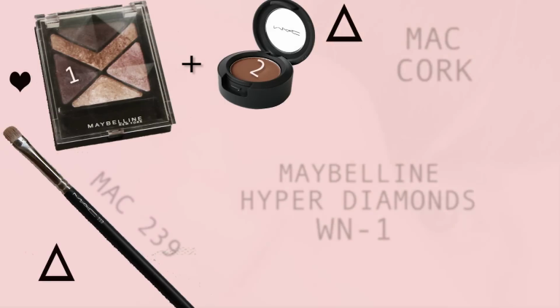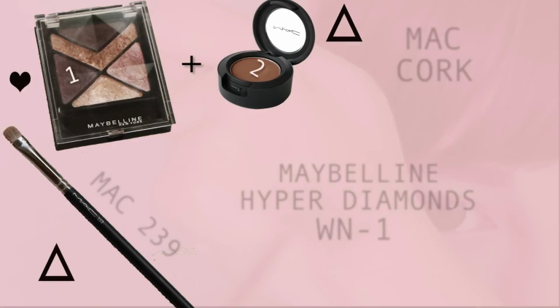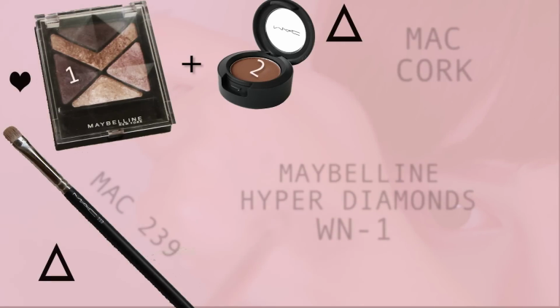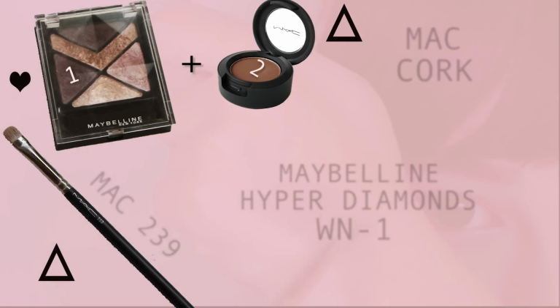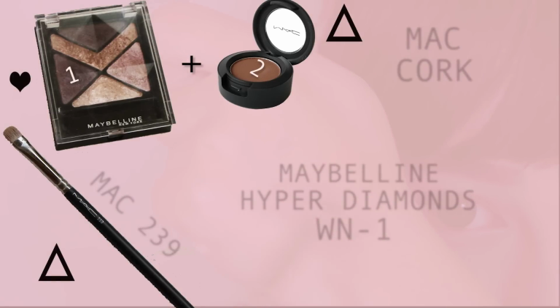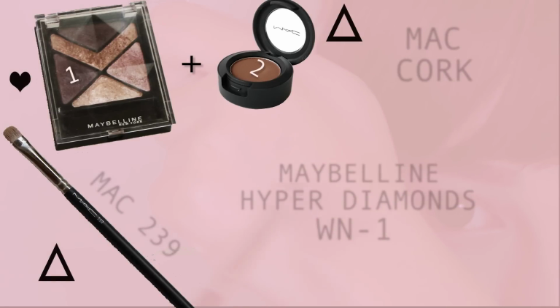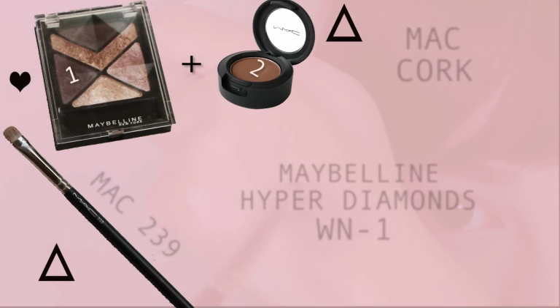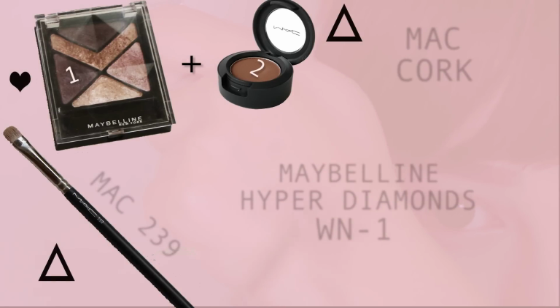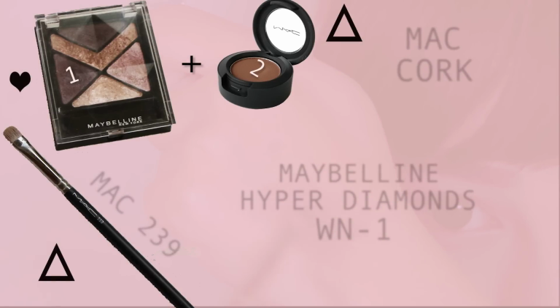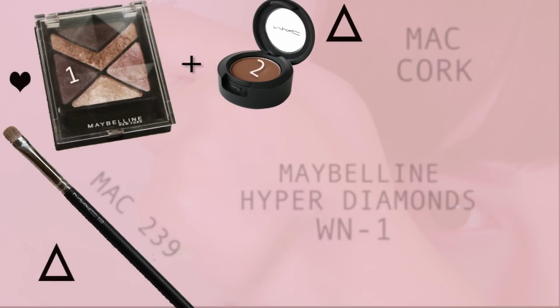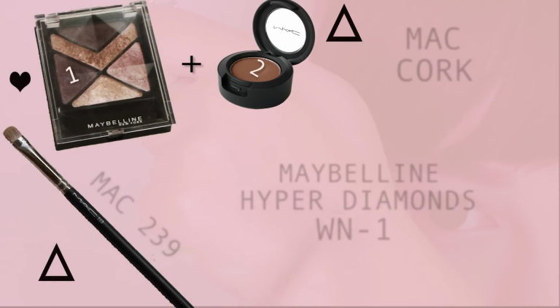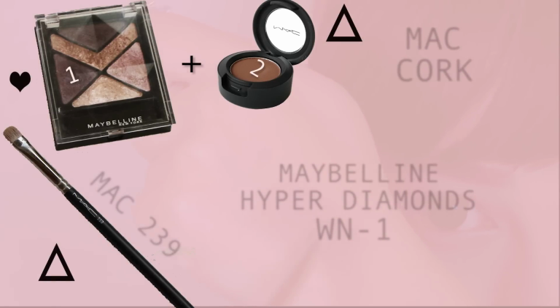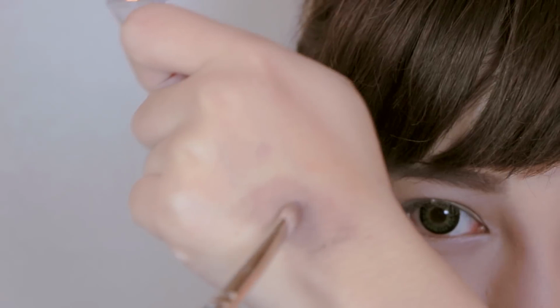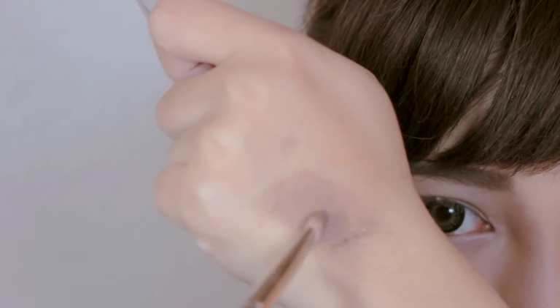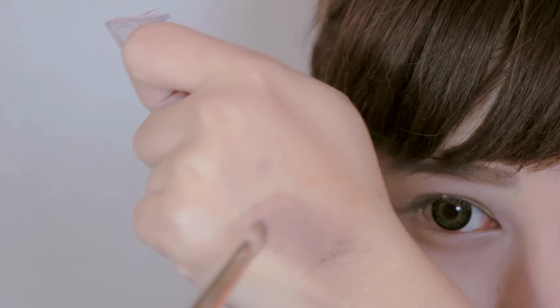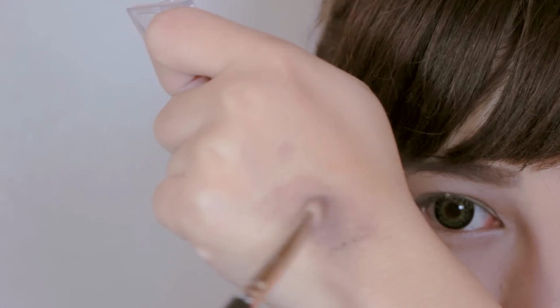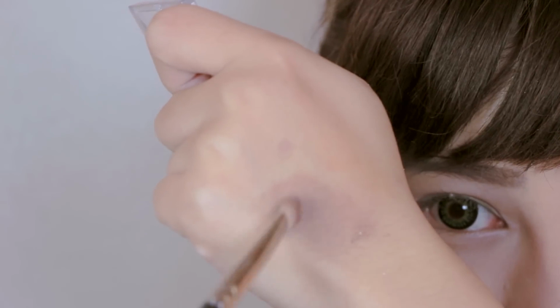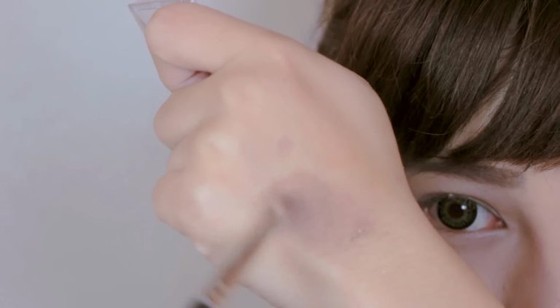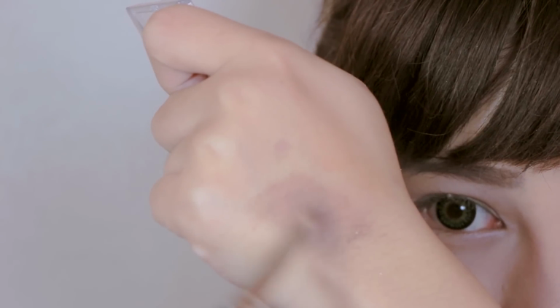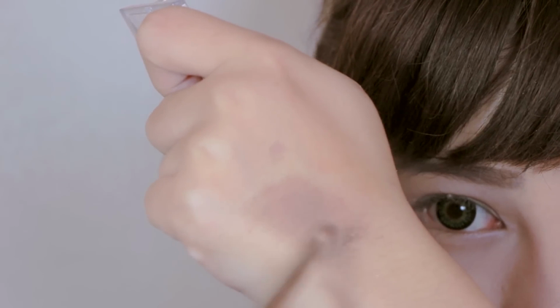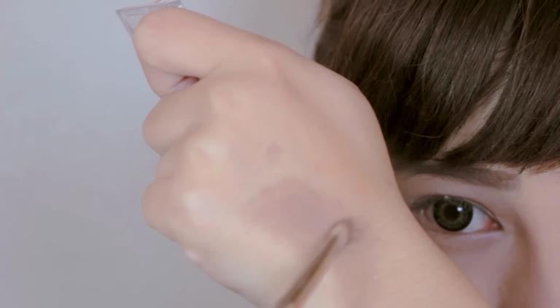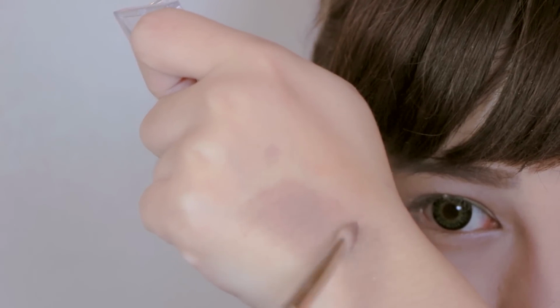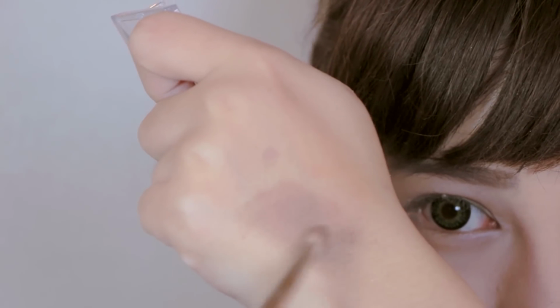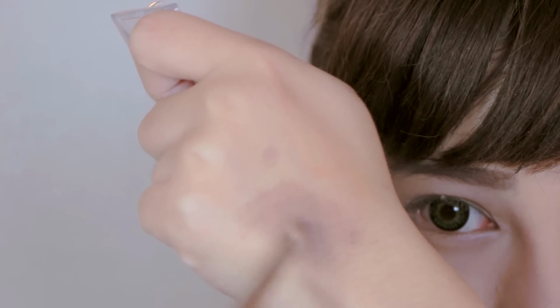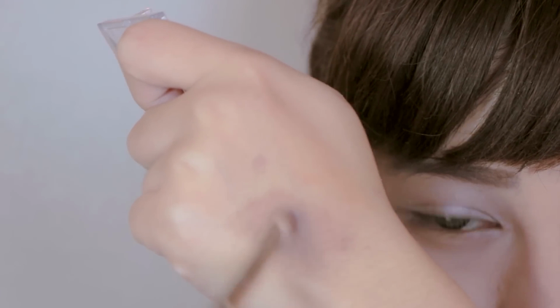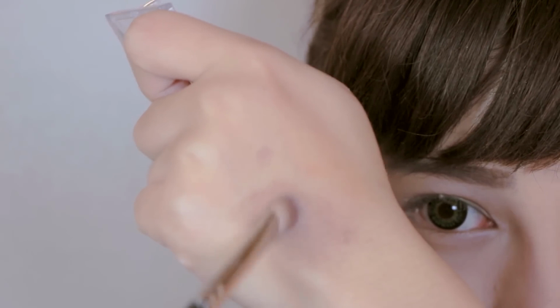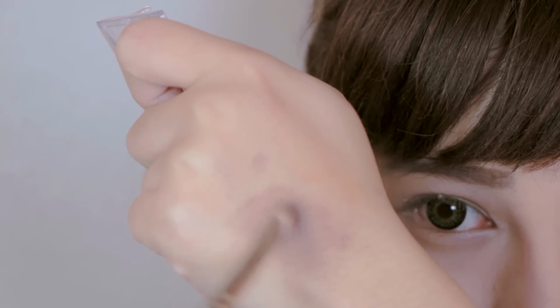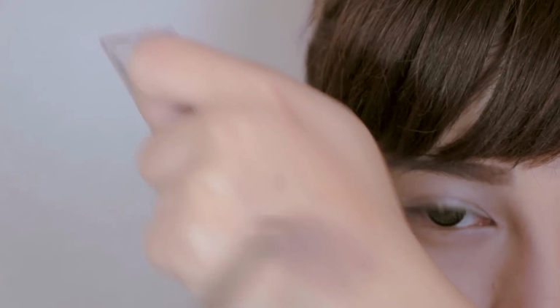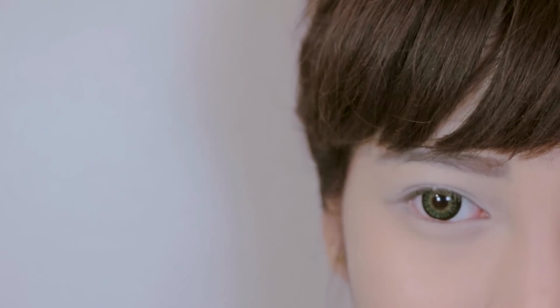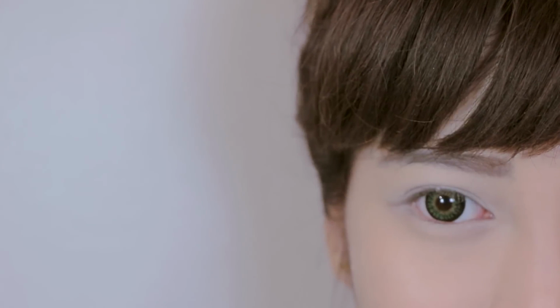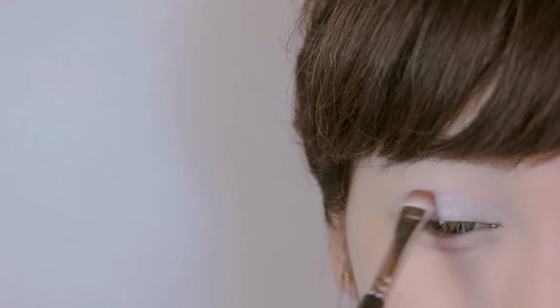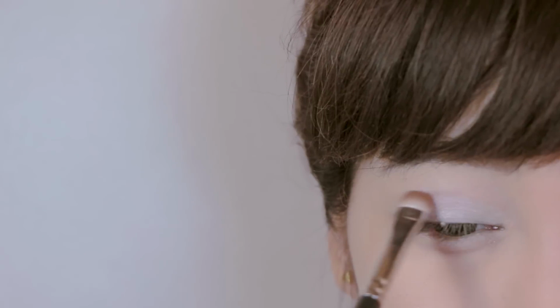Next, mix these two colors together to get a purplish-brown color, then apply it above the crease and connect it to the lower lash line.